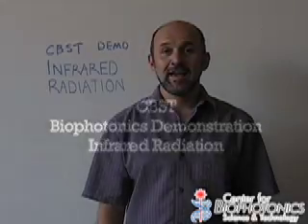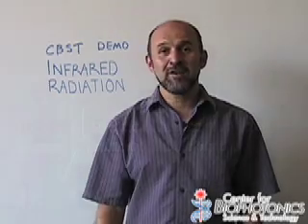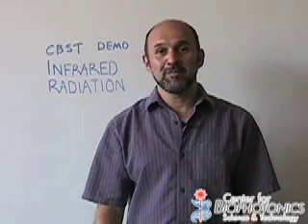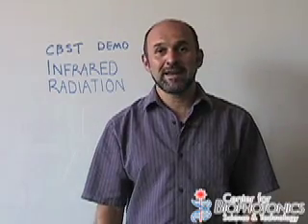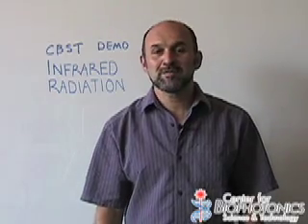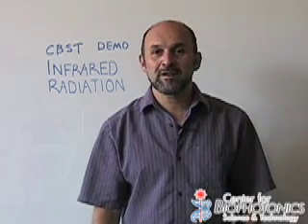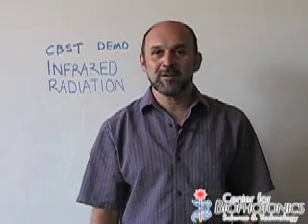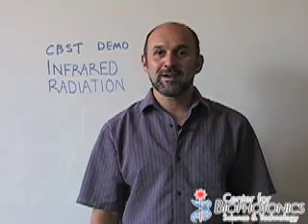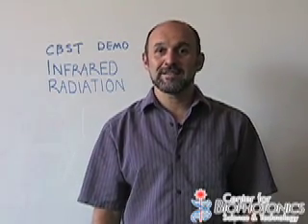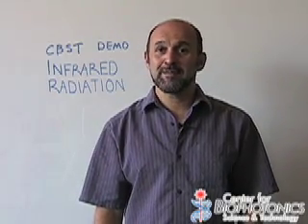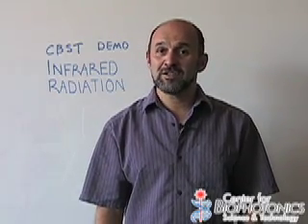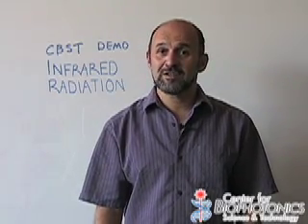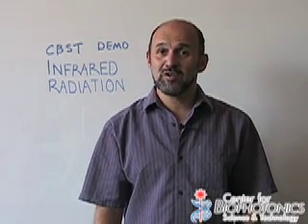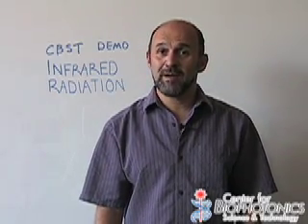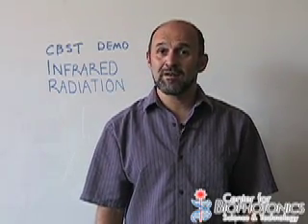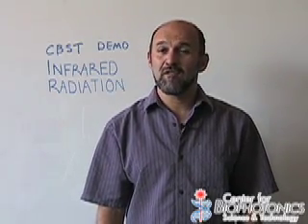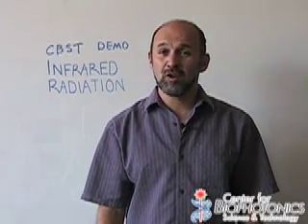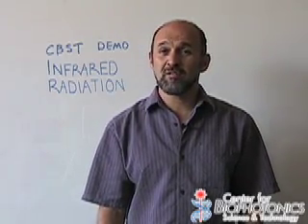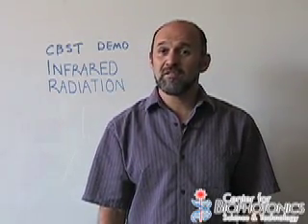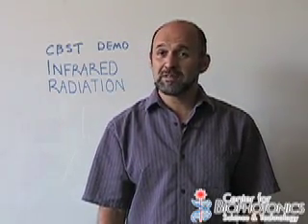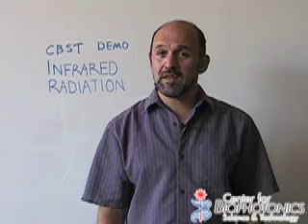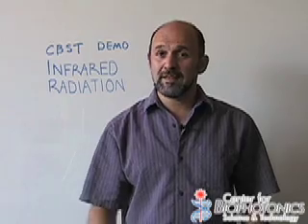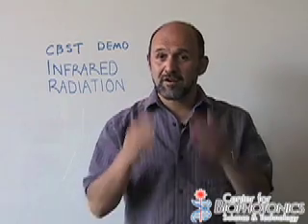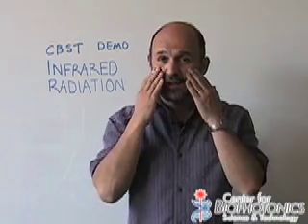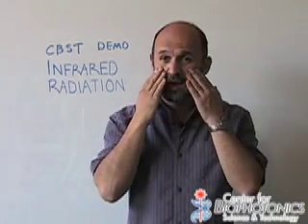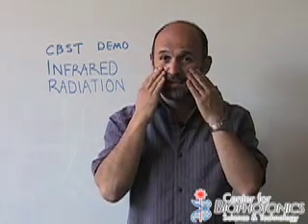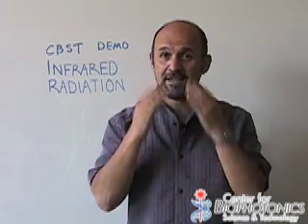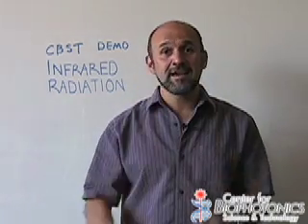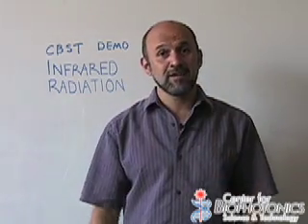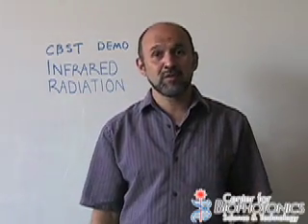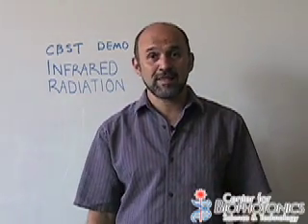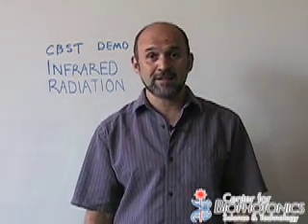Hello, my name is Marco, and today I'm going to talk to you about a form of invisible light that our eyes can't see: infrared light.